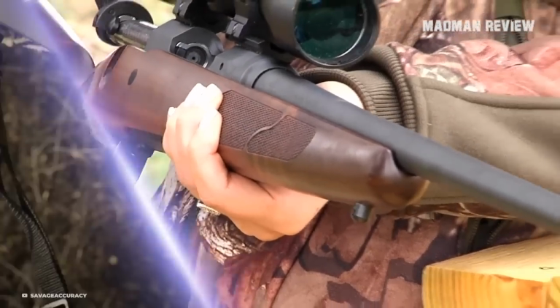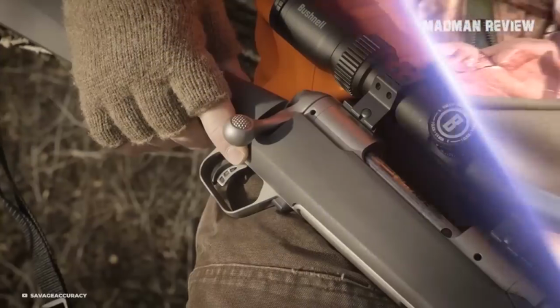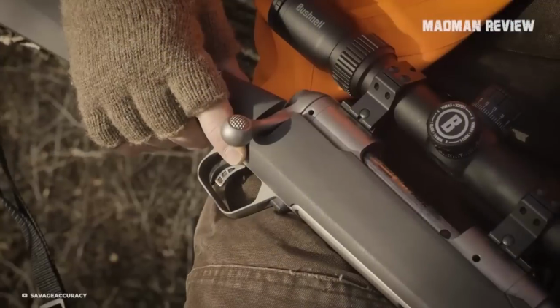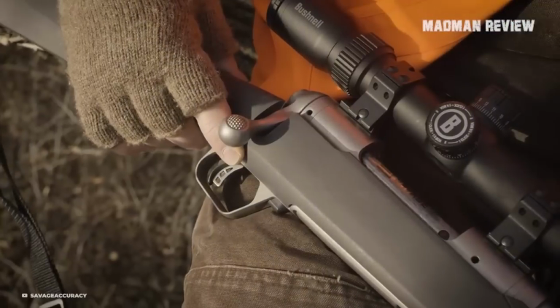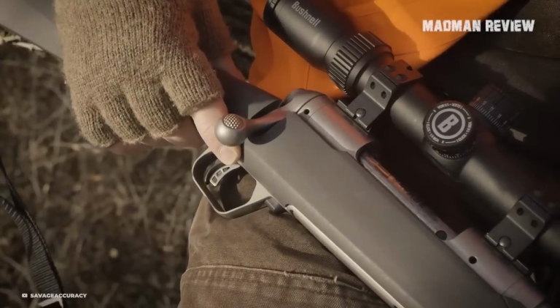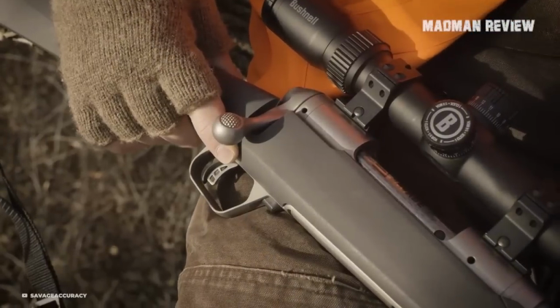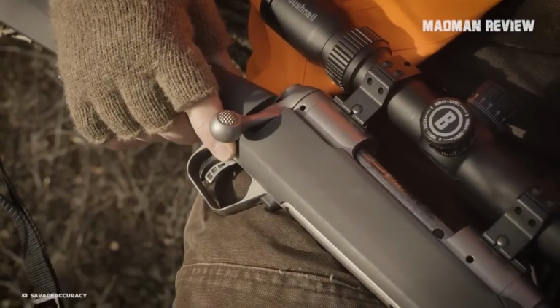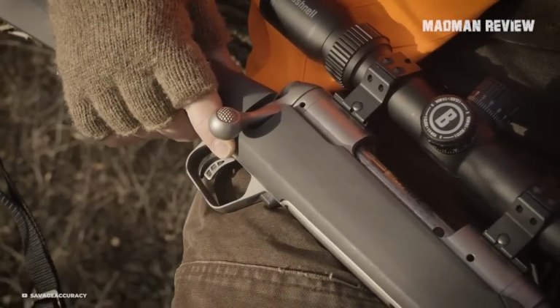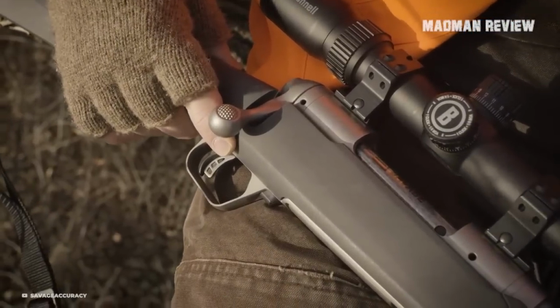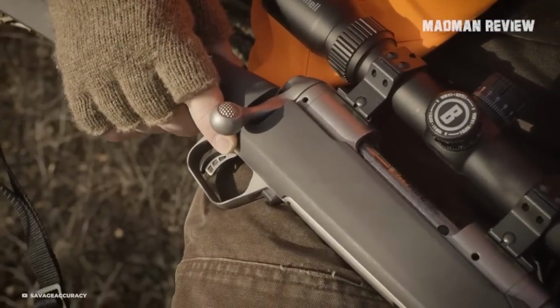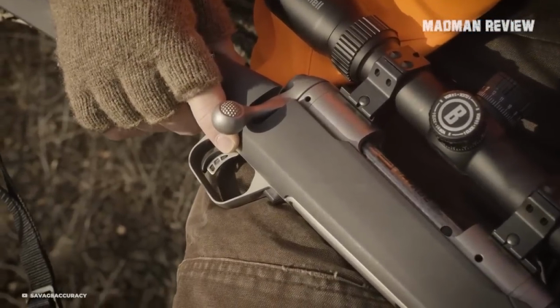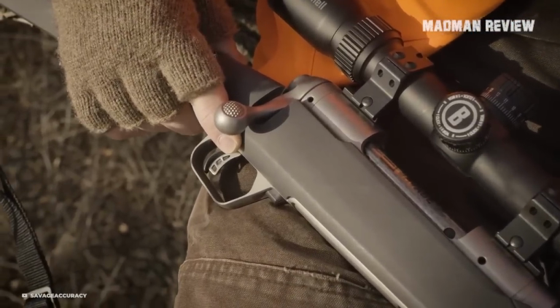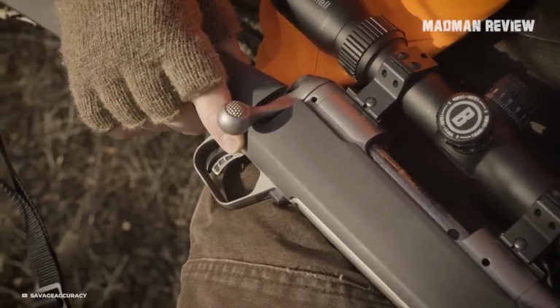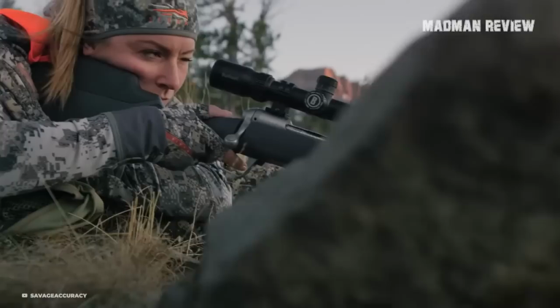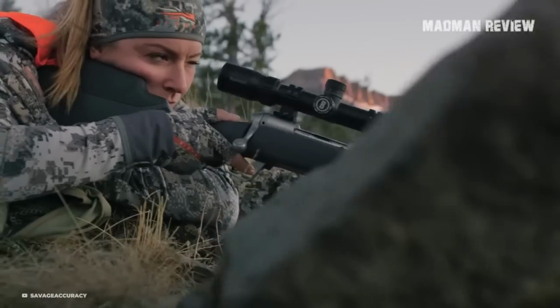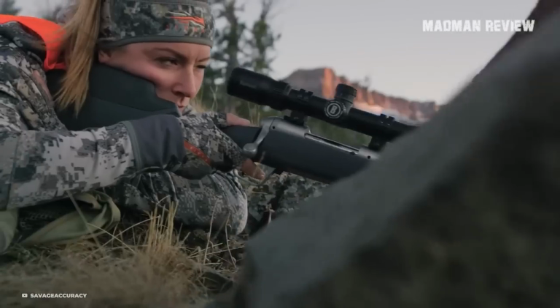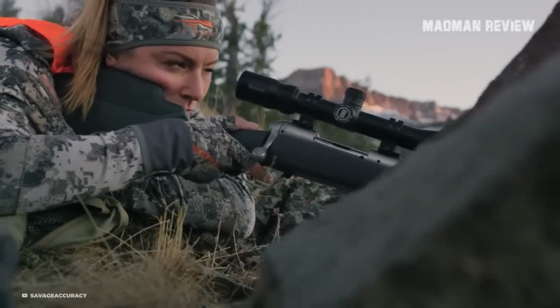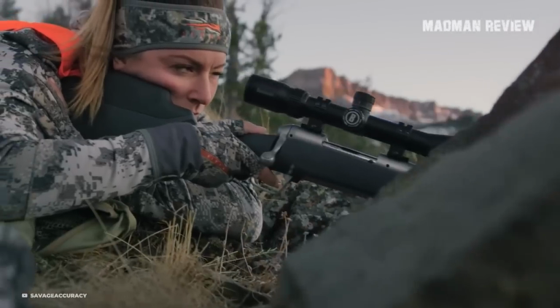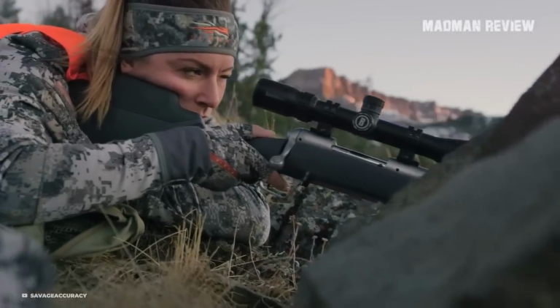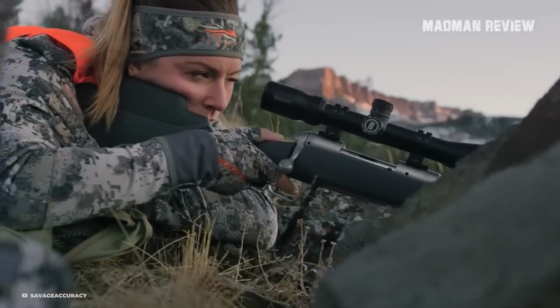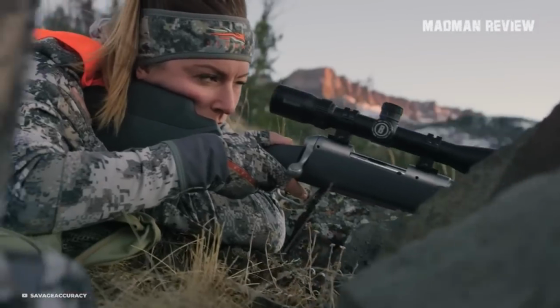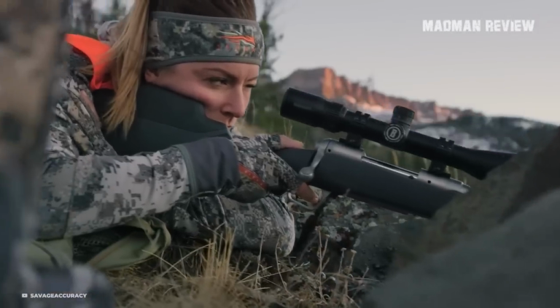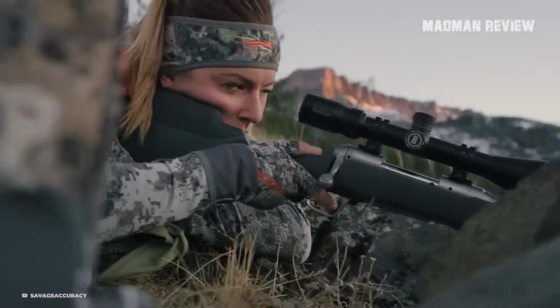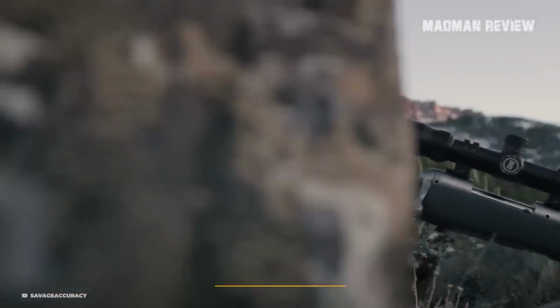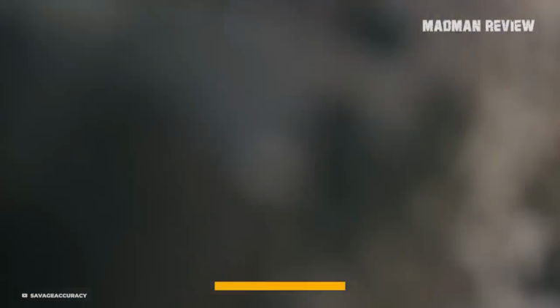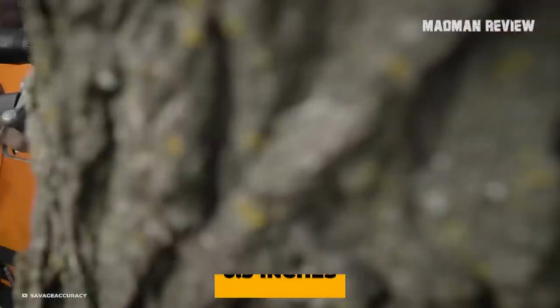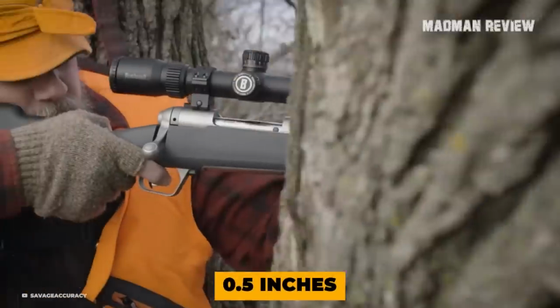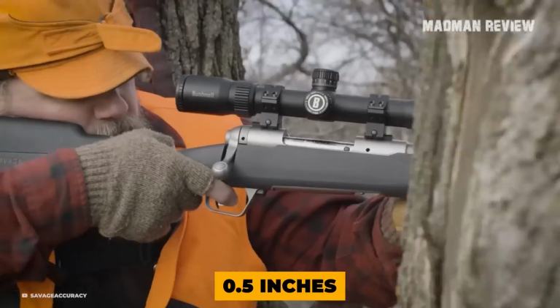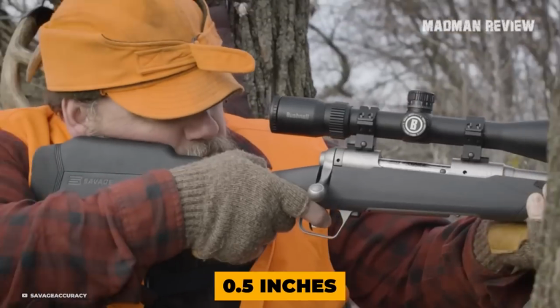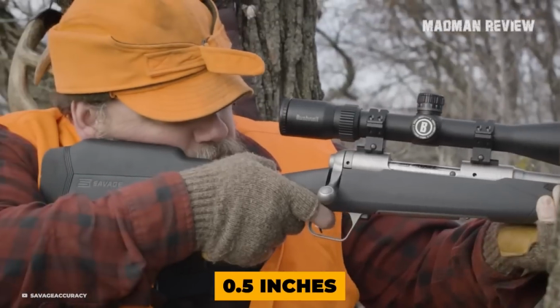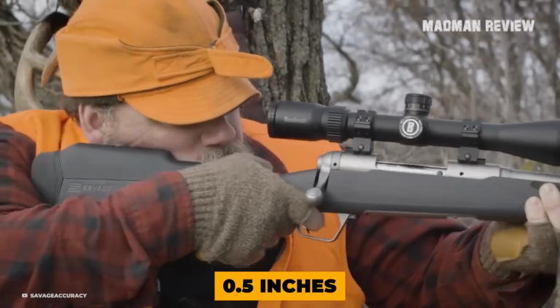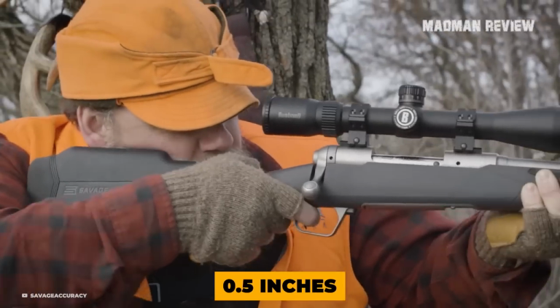All versions come with the adjustable Savage AccuTrigger. You can easily get it to shoot sub-MOA groups, getting it down to 0.5 inches.